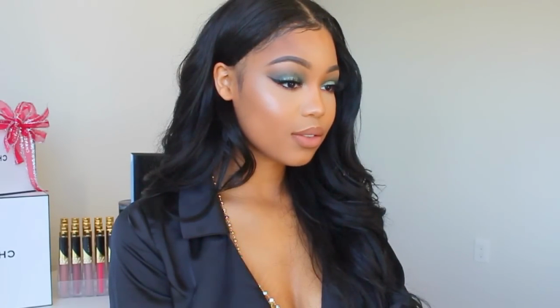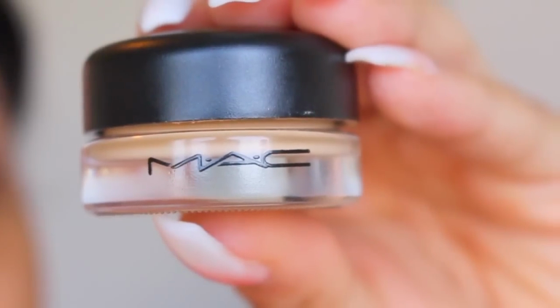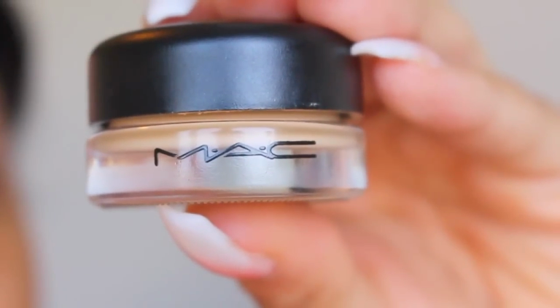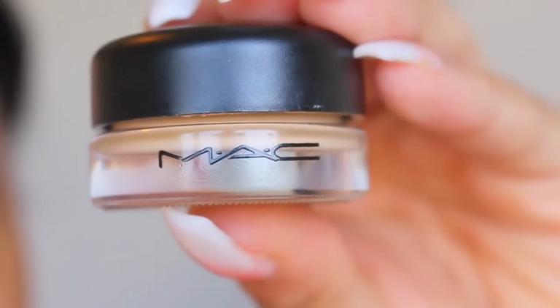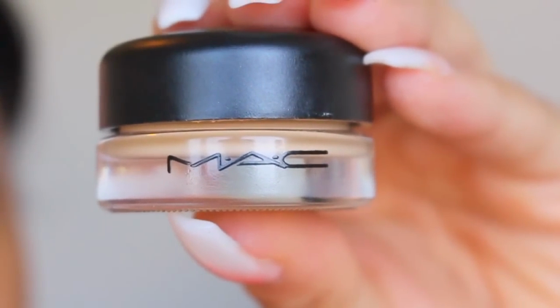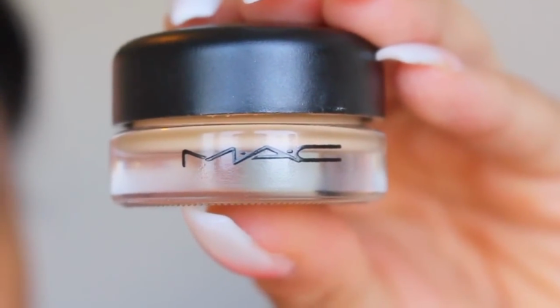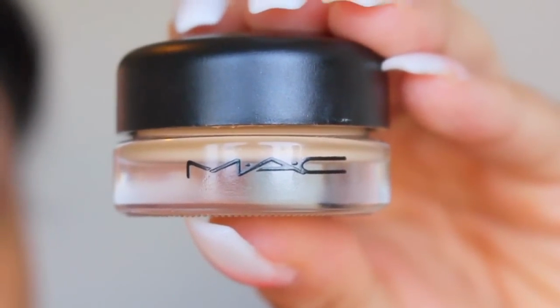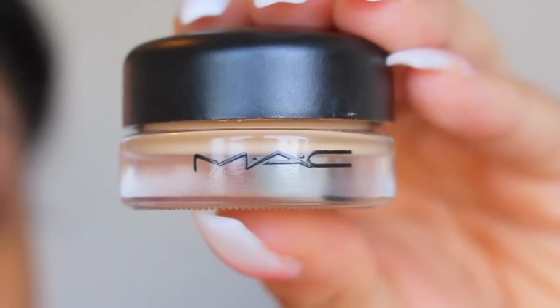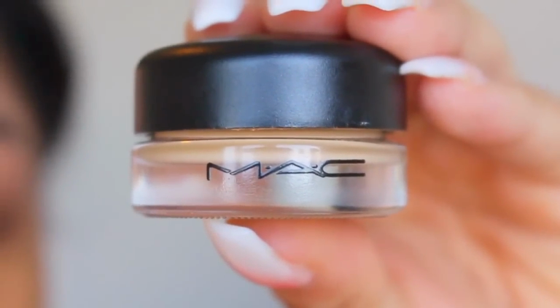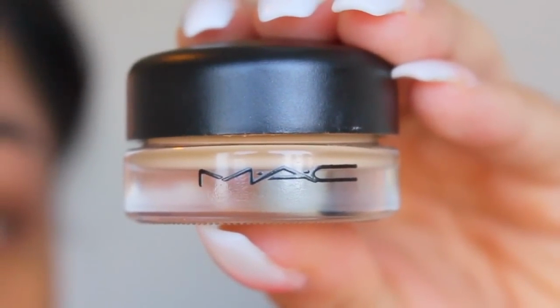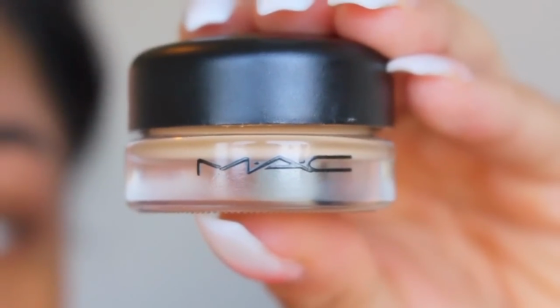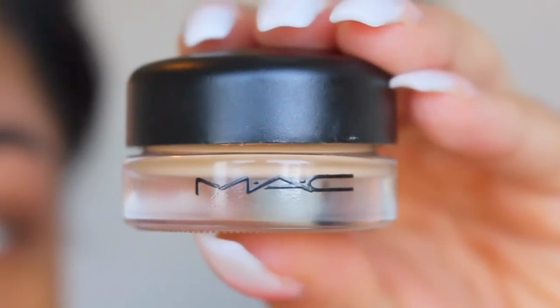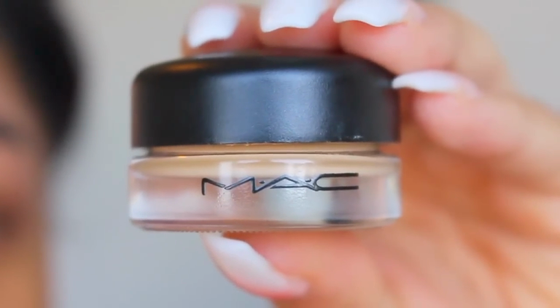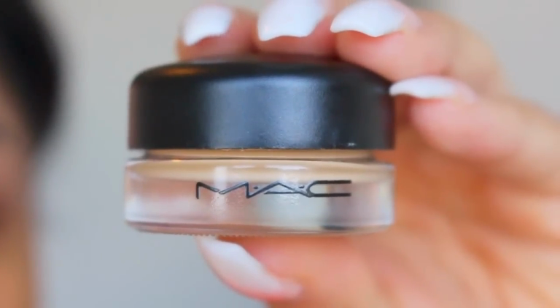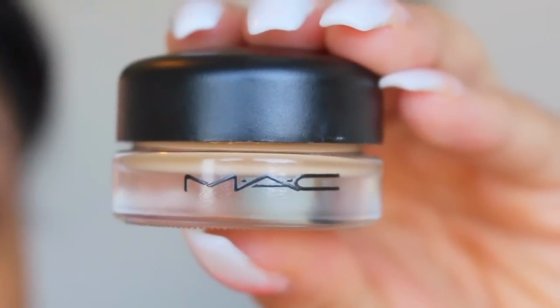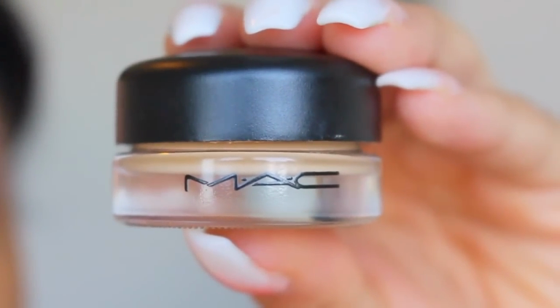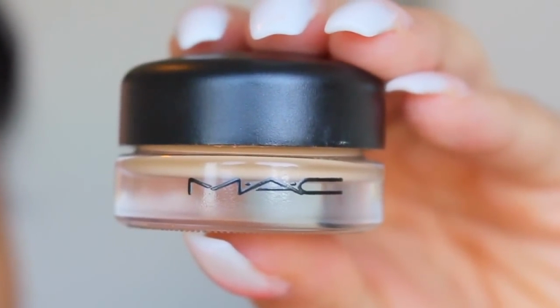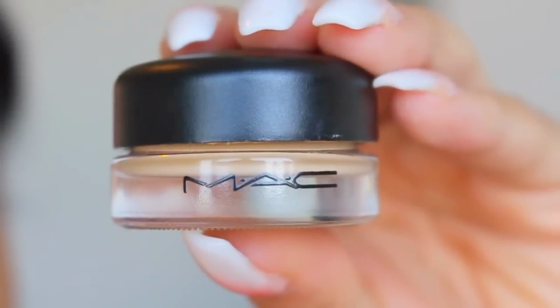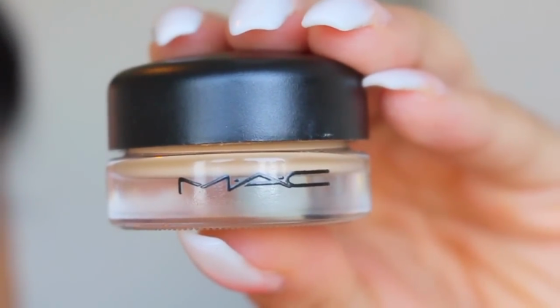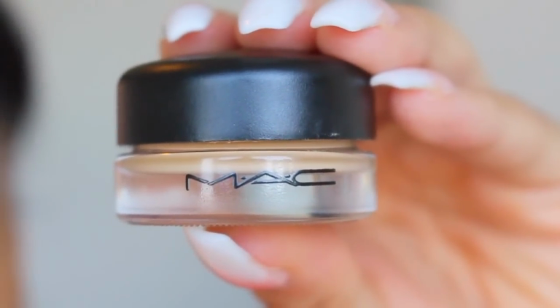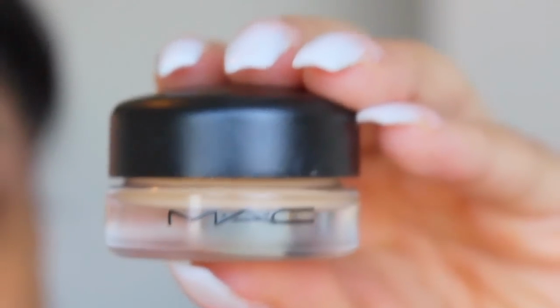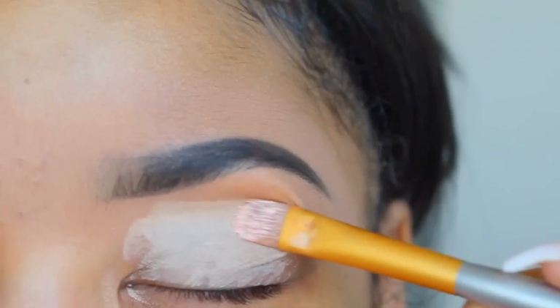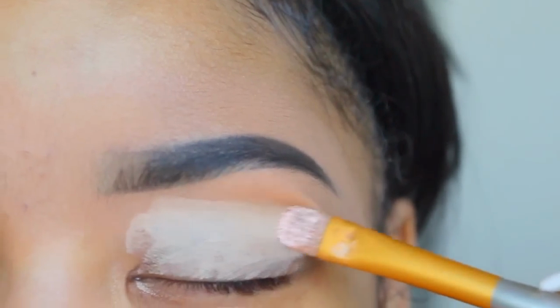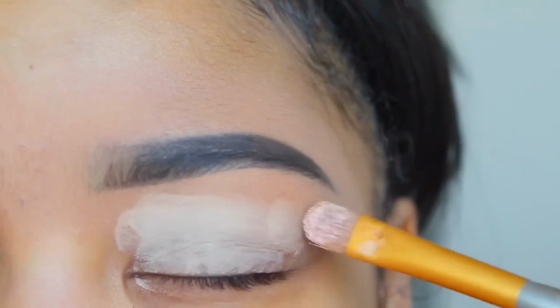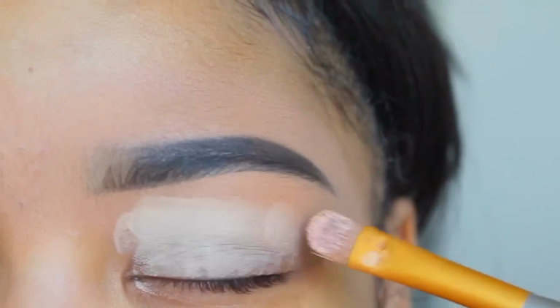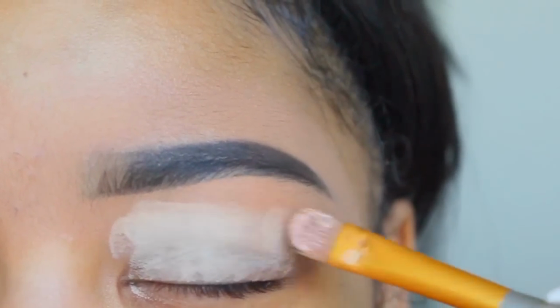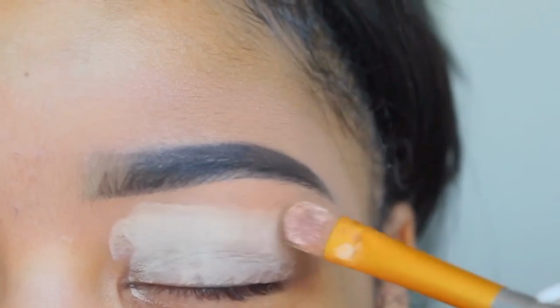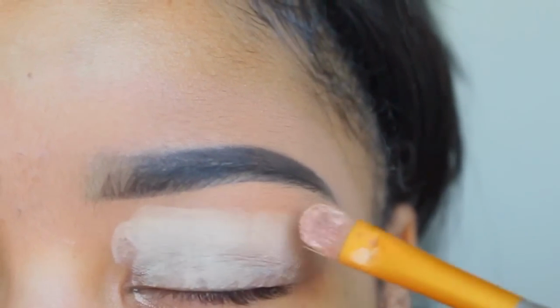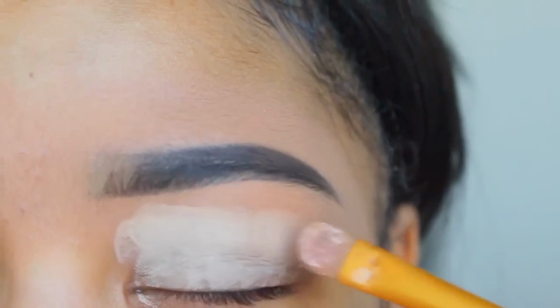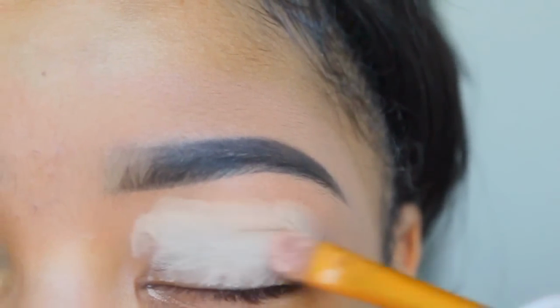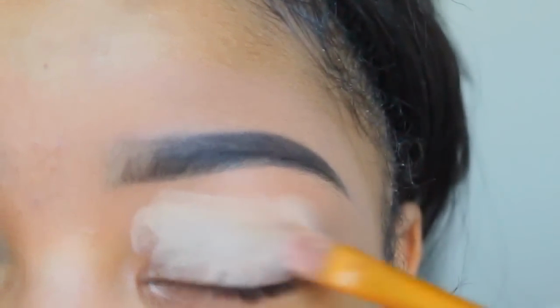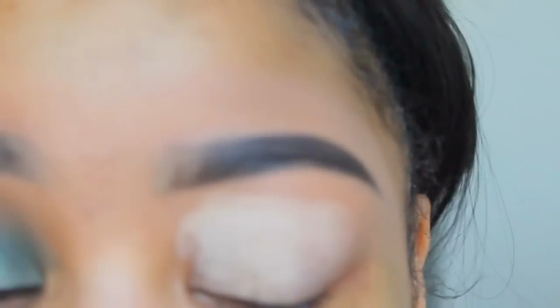I'm just going to take my MAC Soft Ochre Paint Pot to prime my eyes. I'm just going to set that with some Laura Mercier.